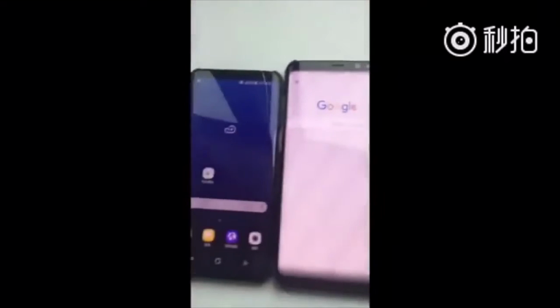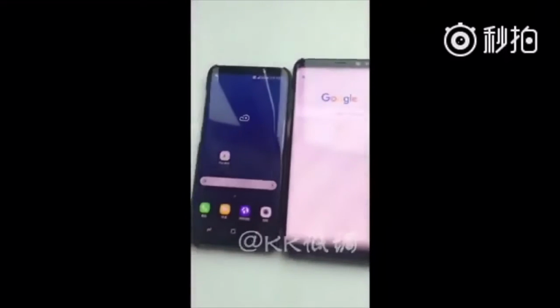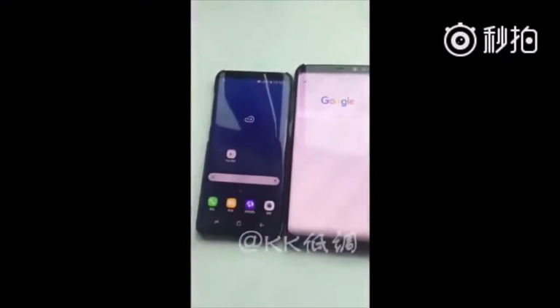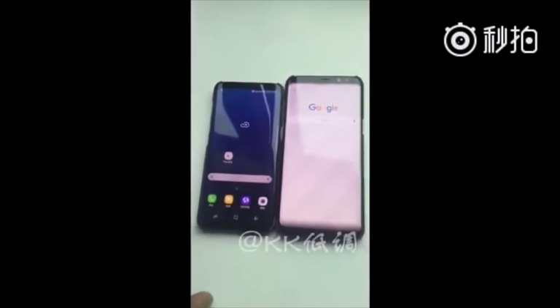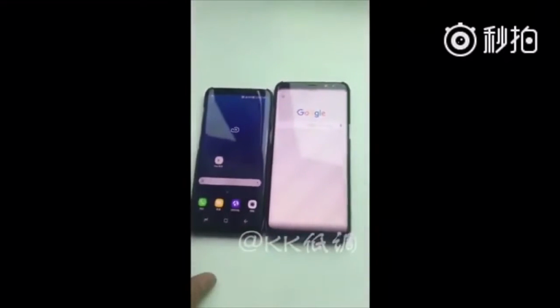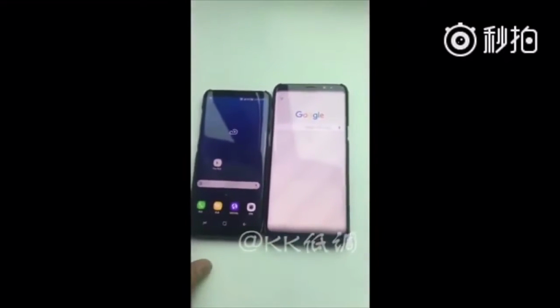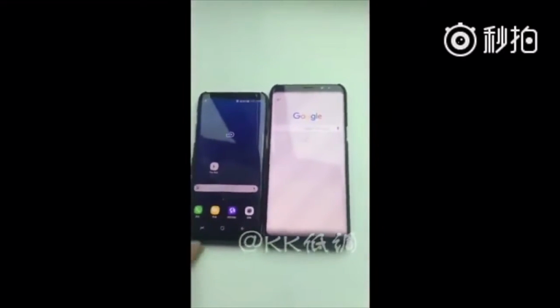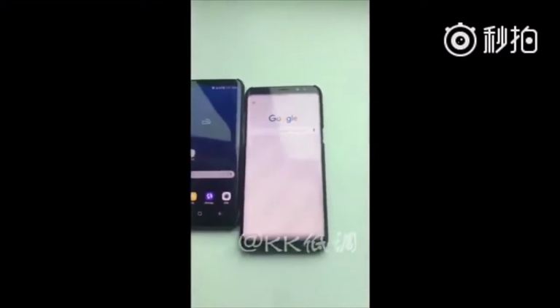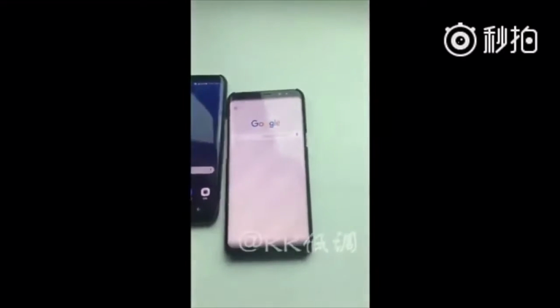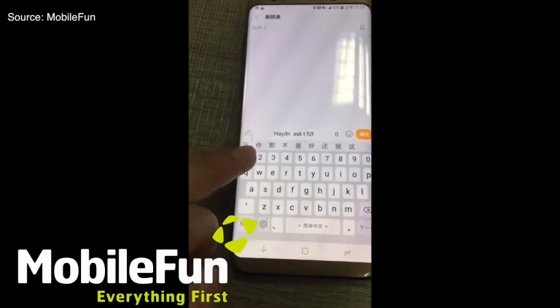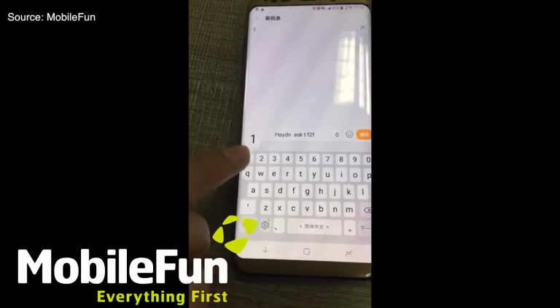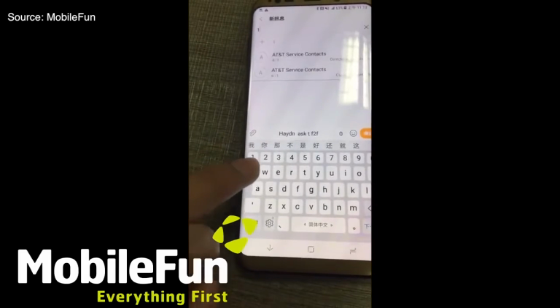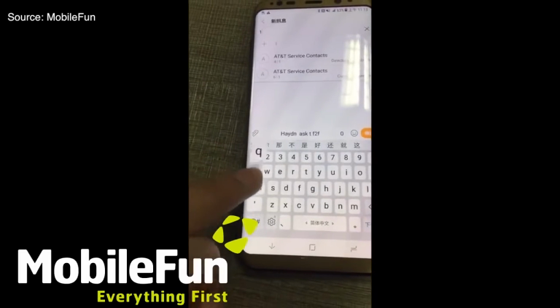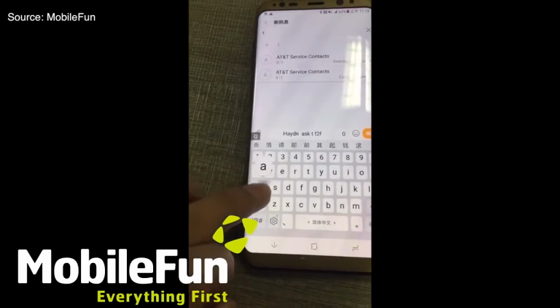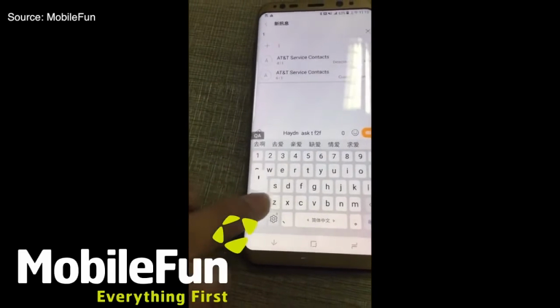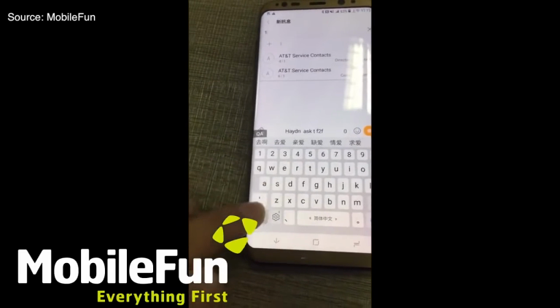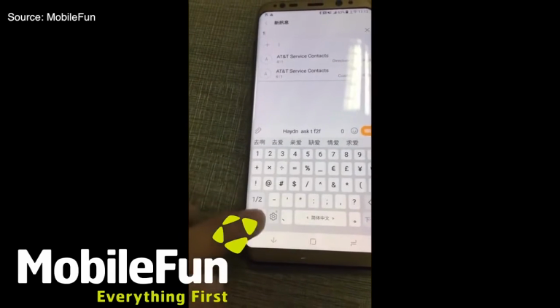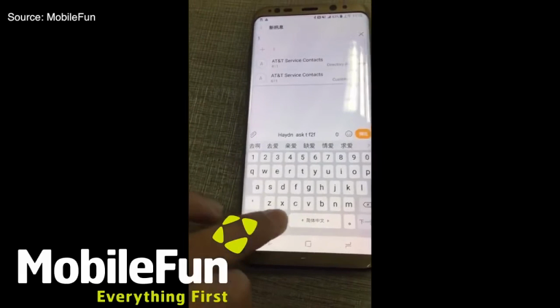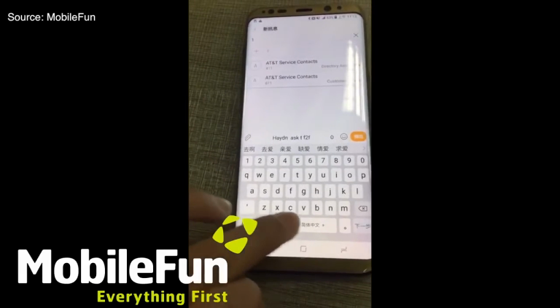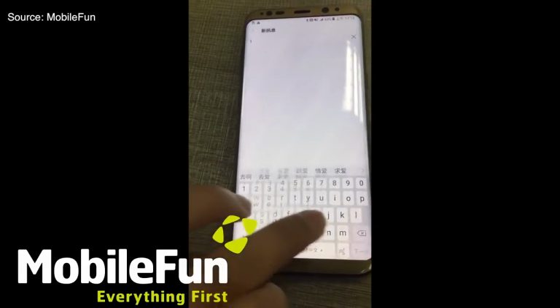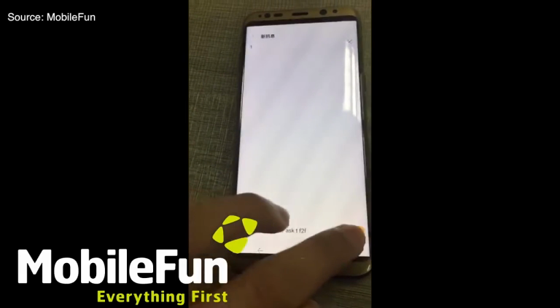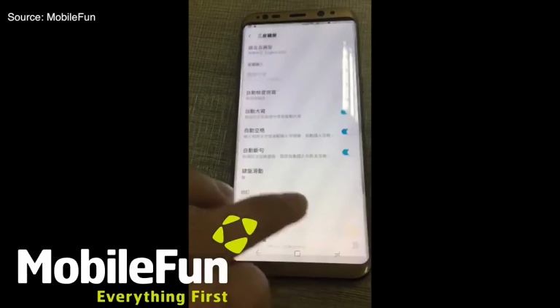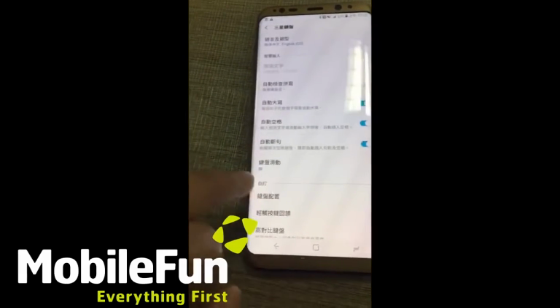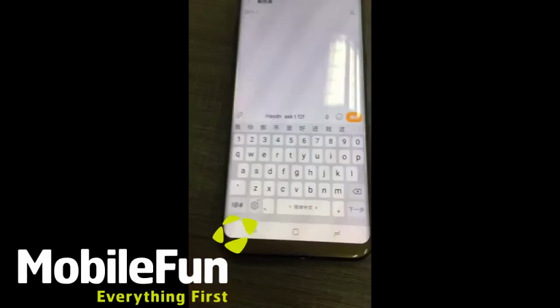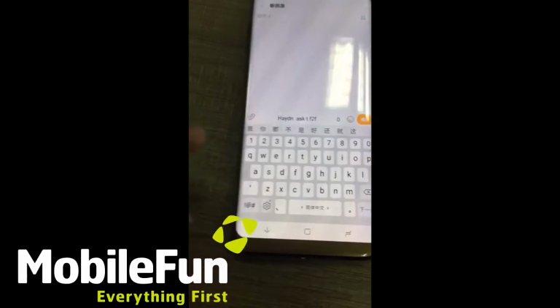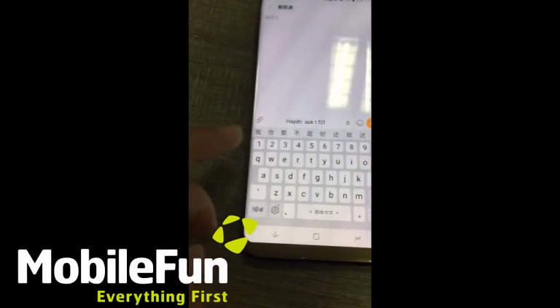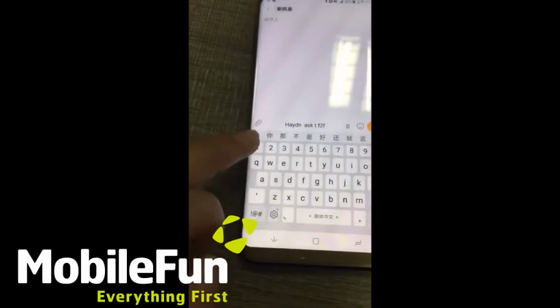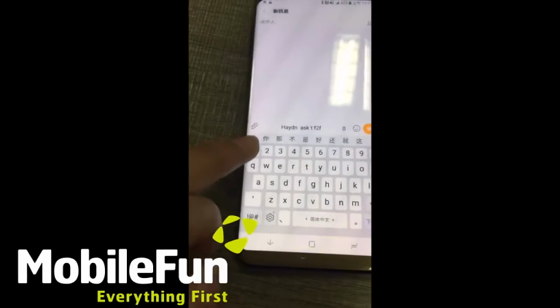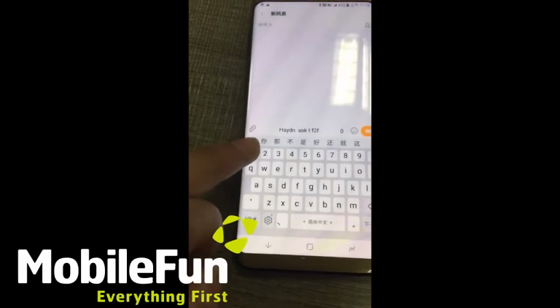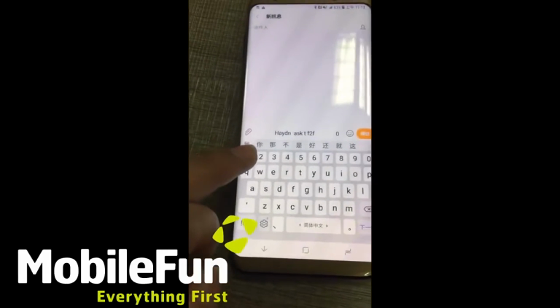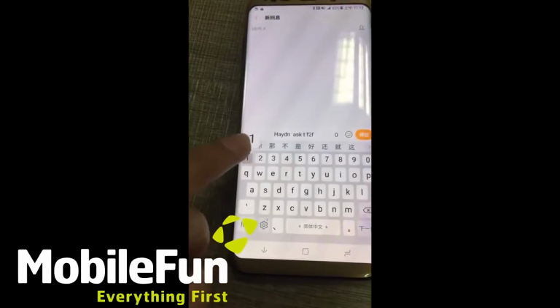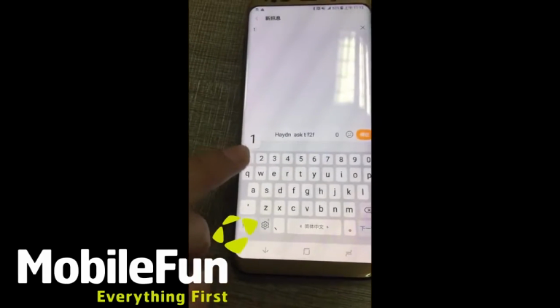Here is another clip from Mobile Fun. The person is typing something on the device. You can clearly see the front of the device.